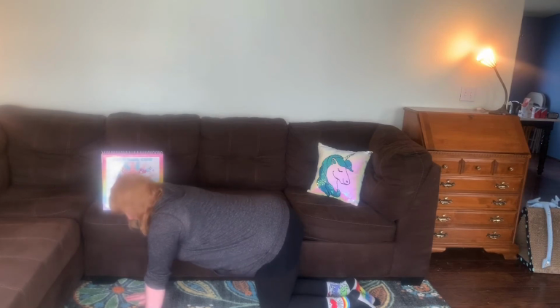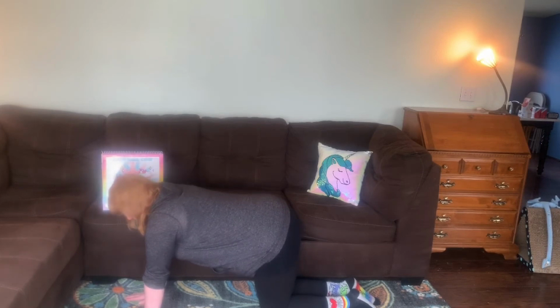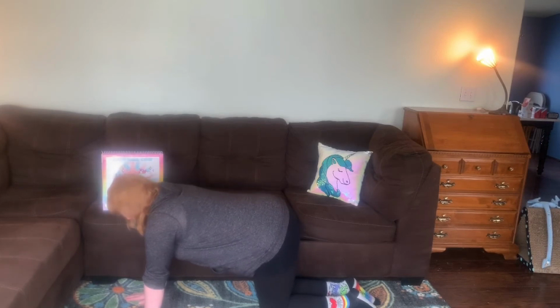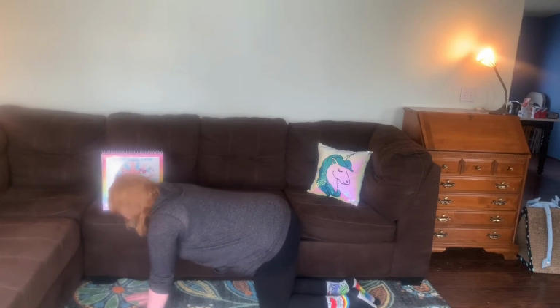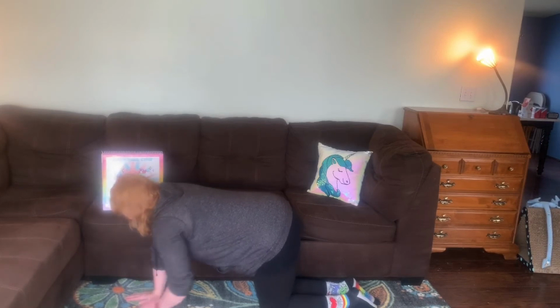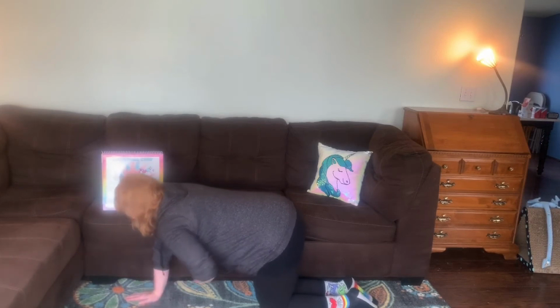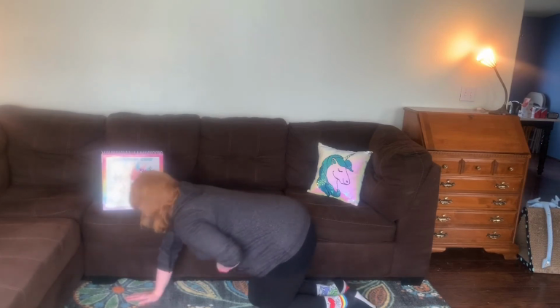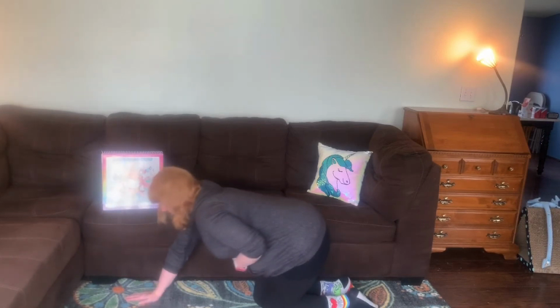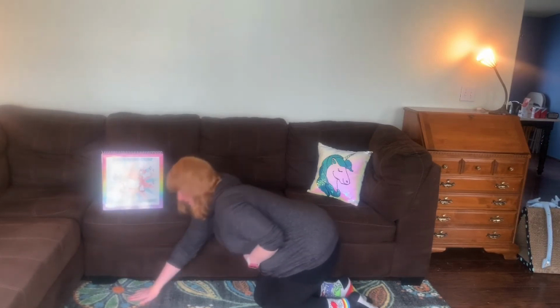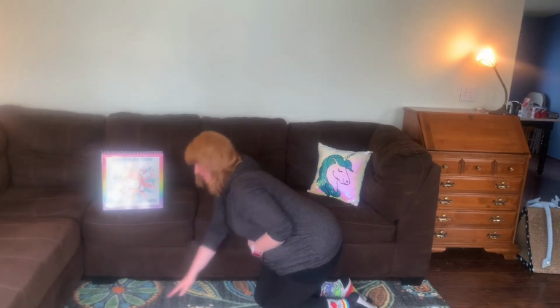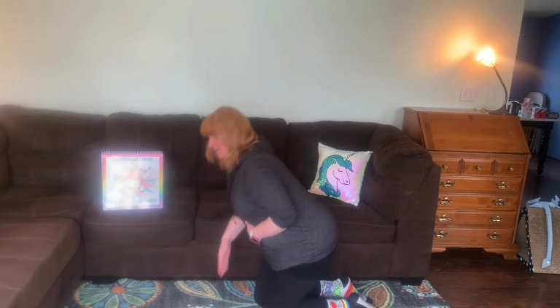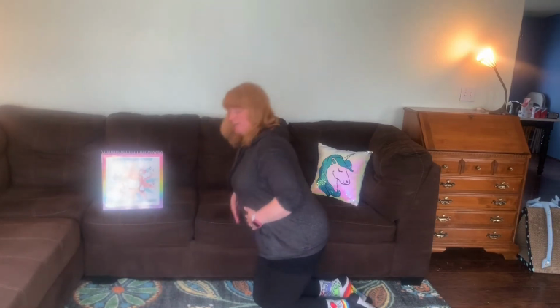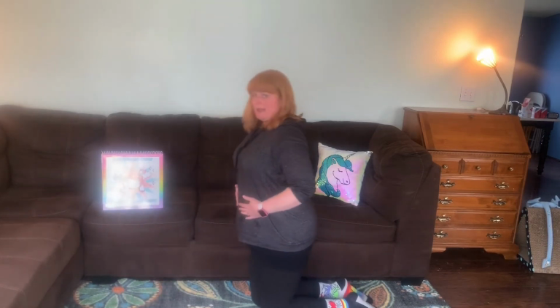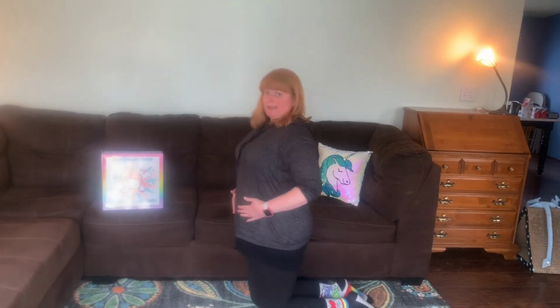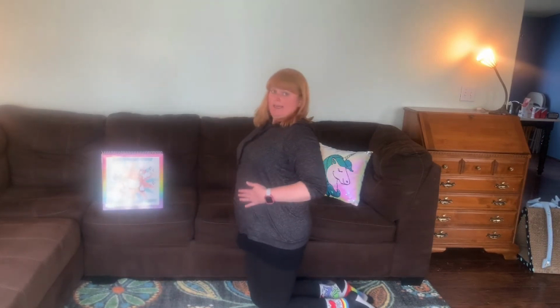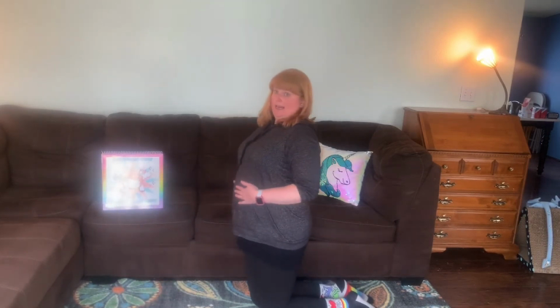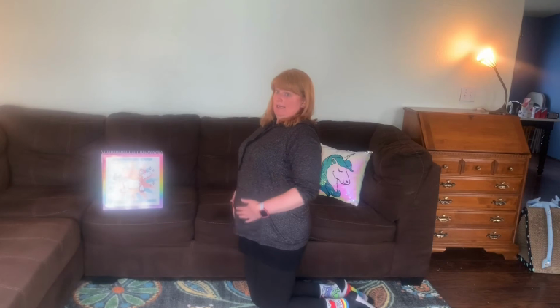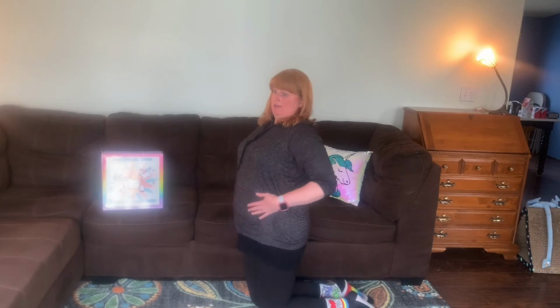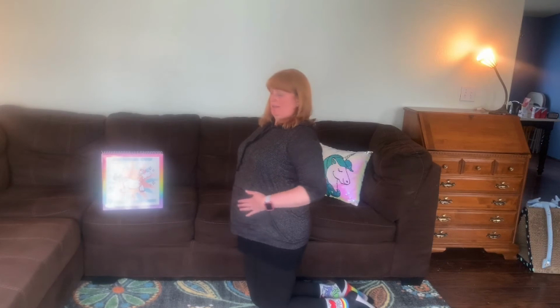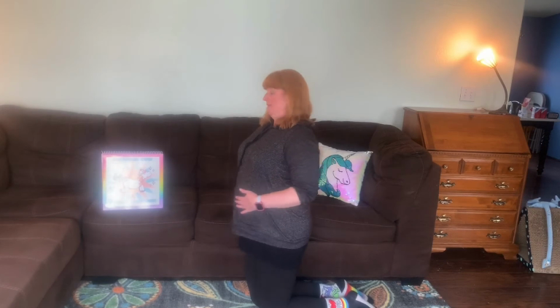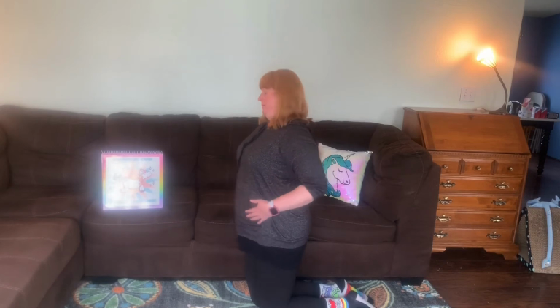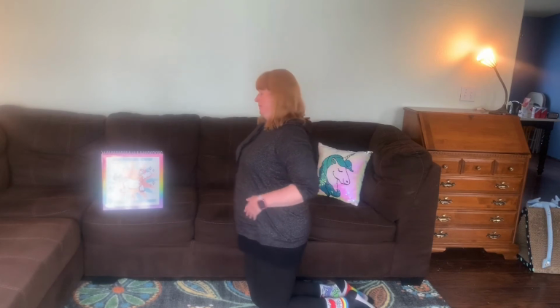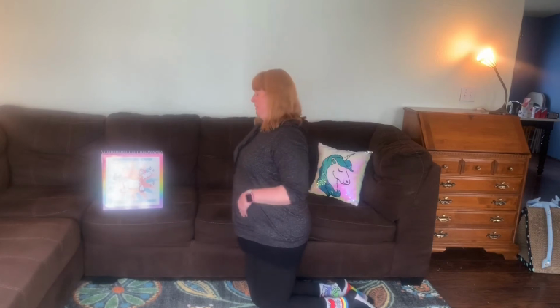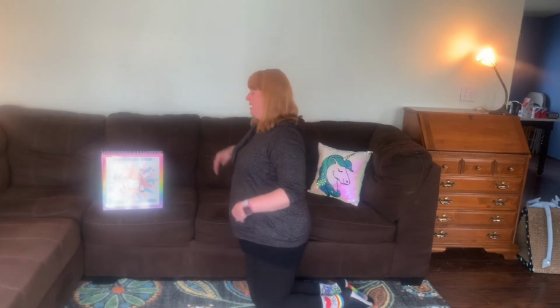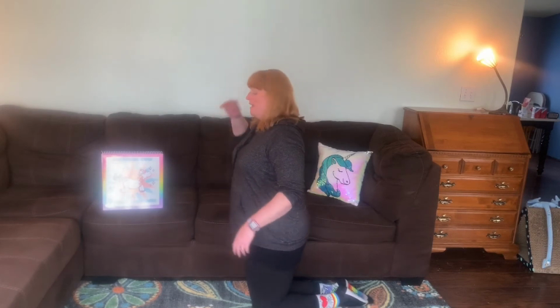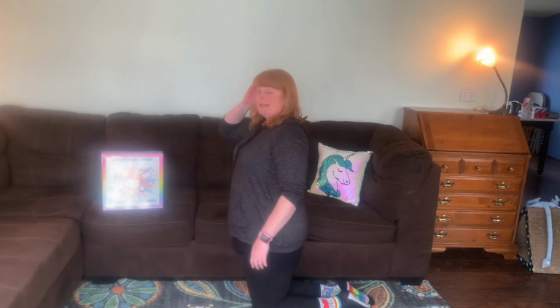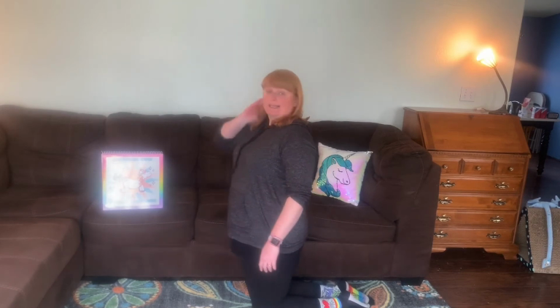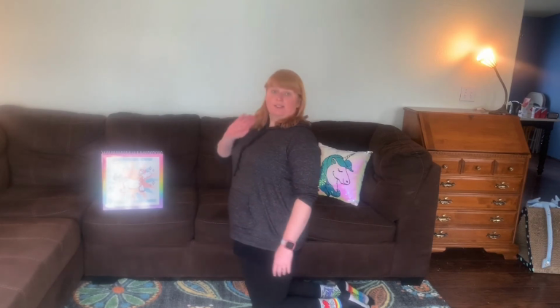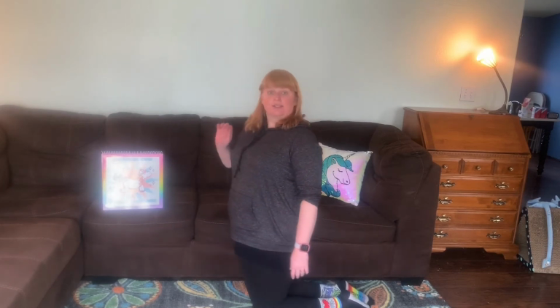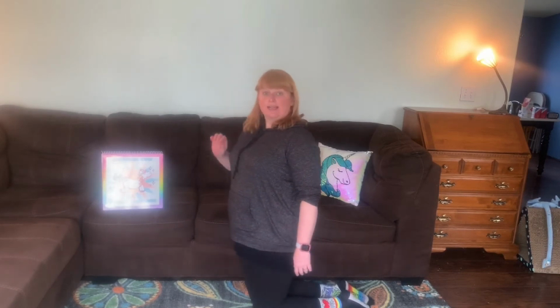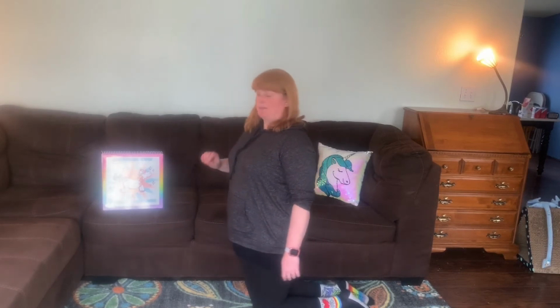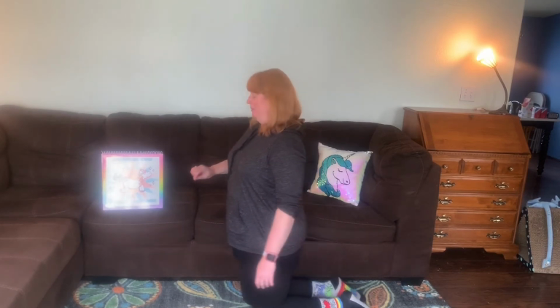Oh, did you feel that stretch in your belly? I sure did. Let's take a look at the next pose.